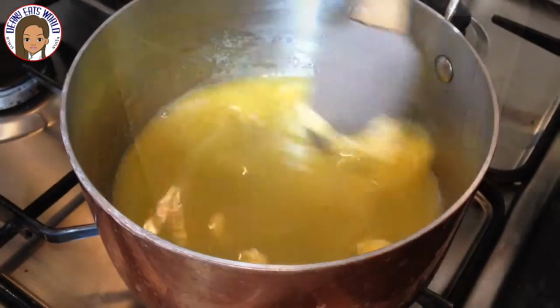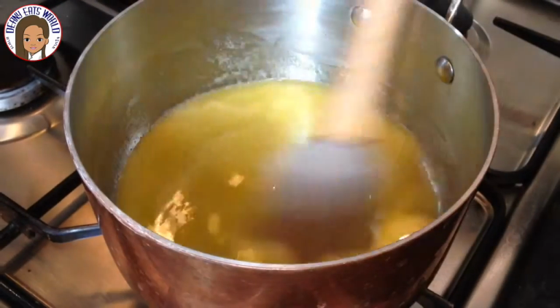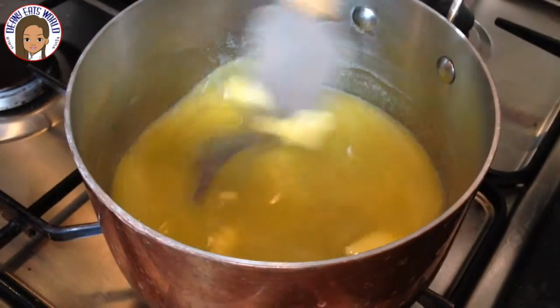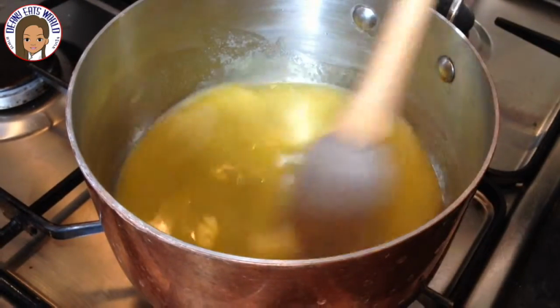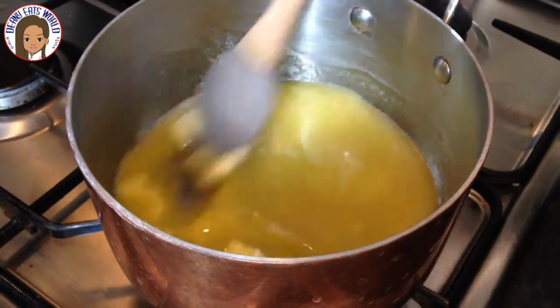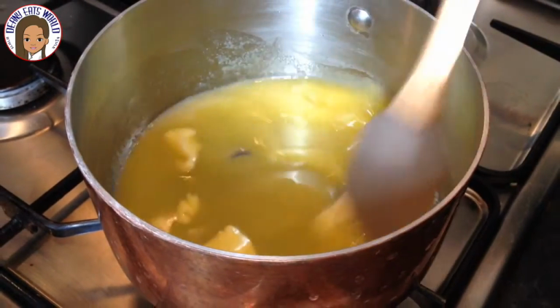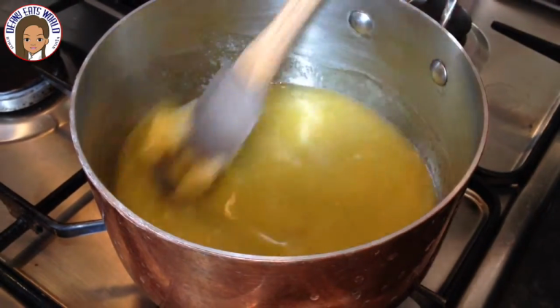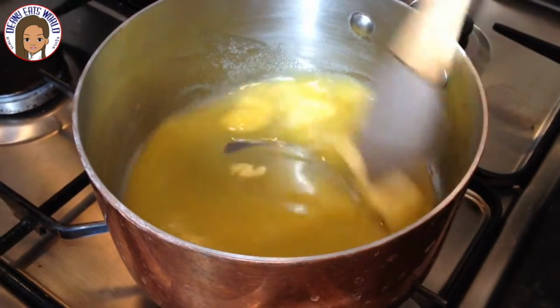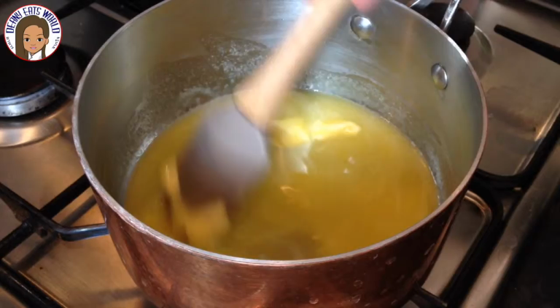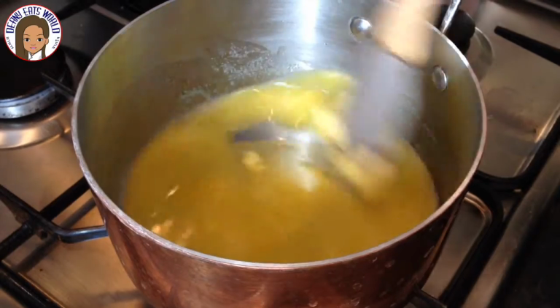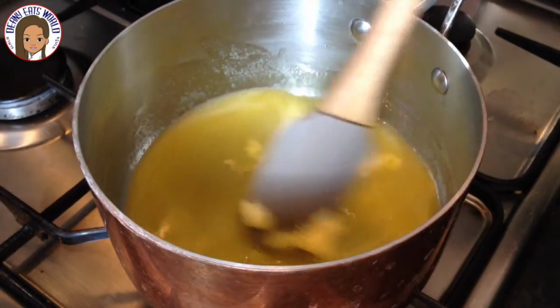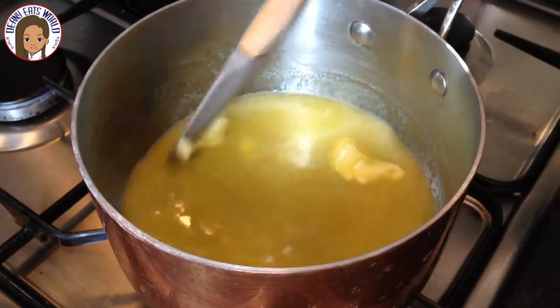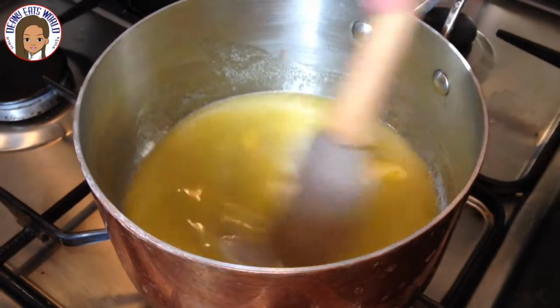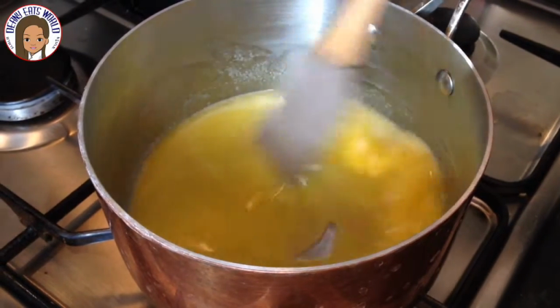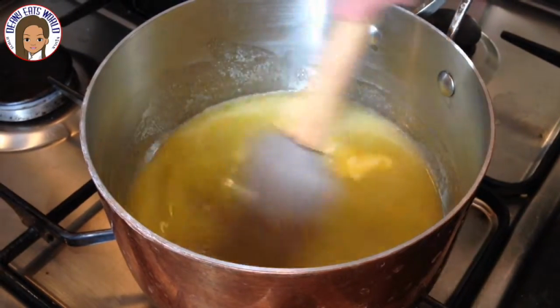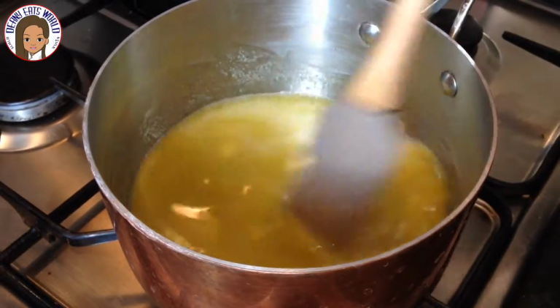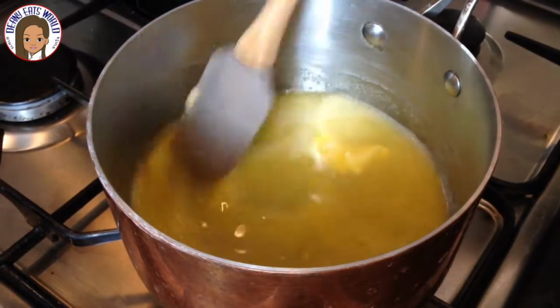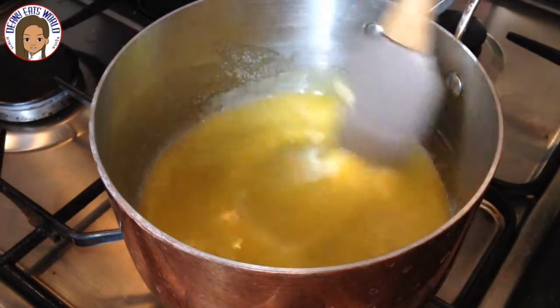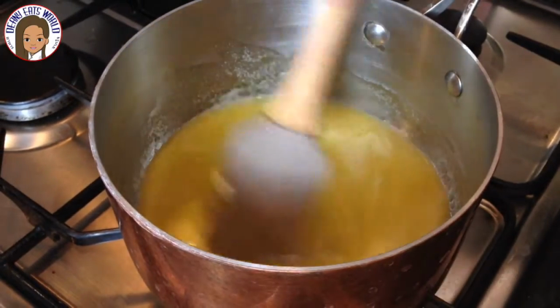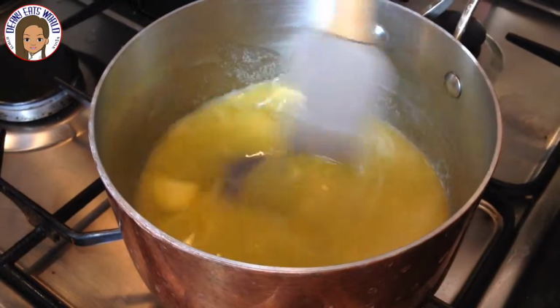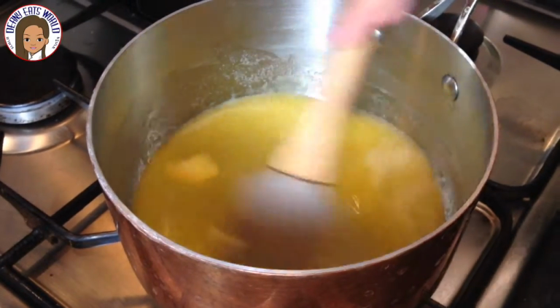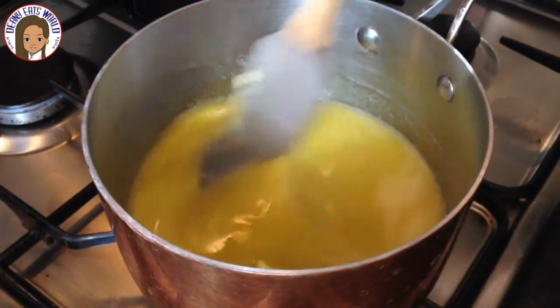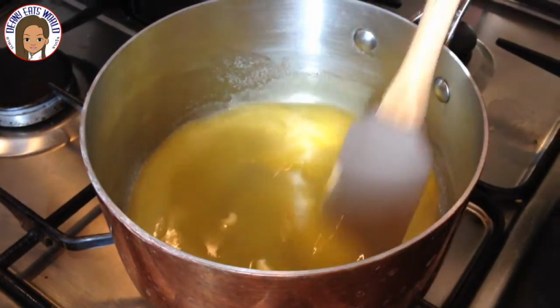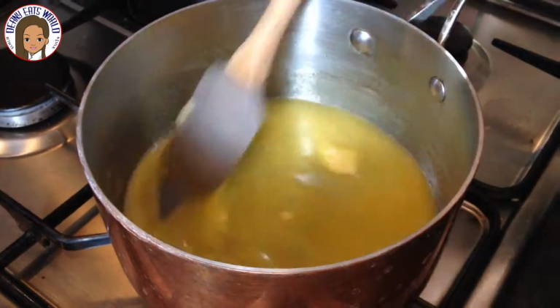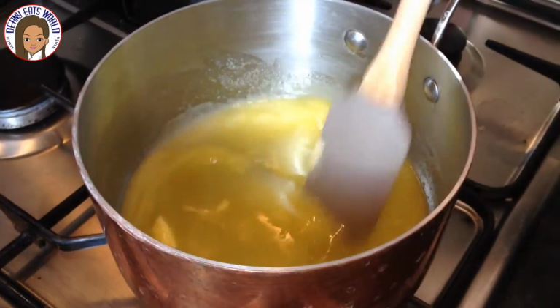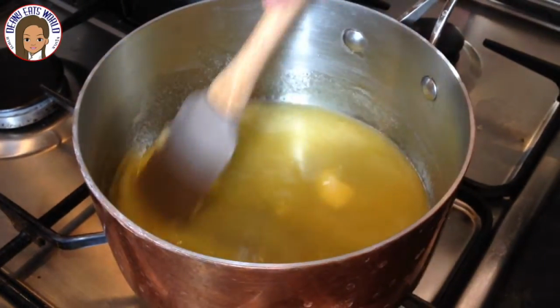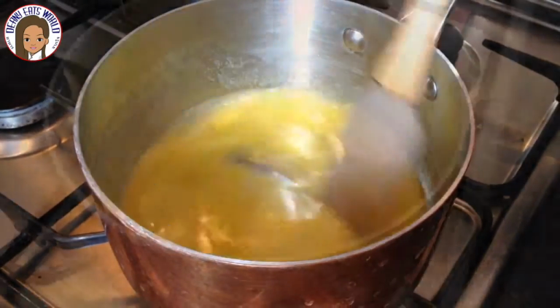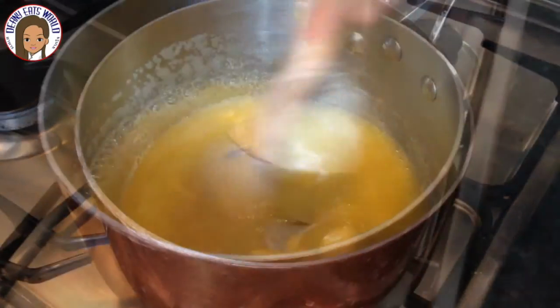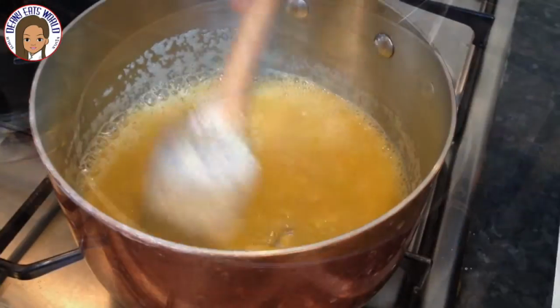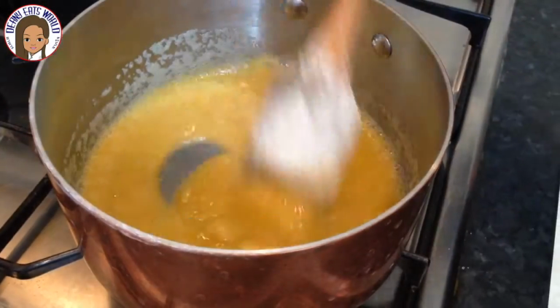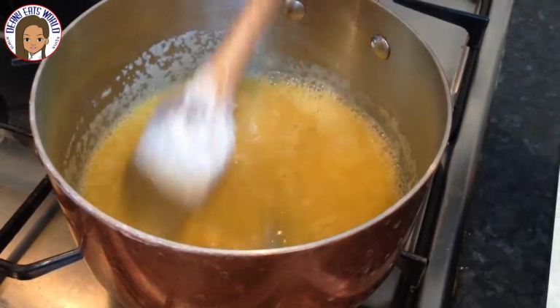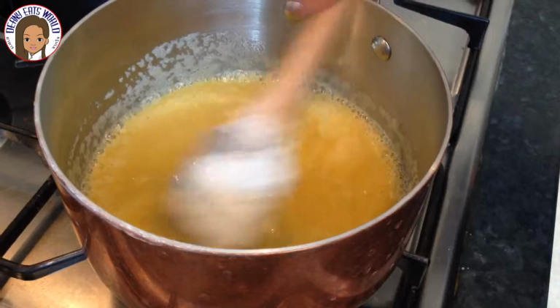Add the butter to the saucepan and melt it completely. Use a spatula to continuously stir.